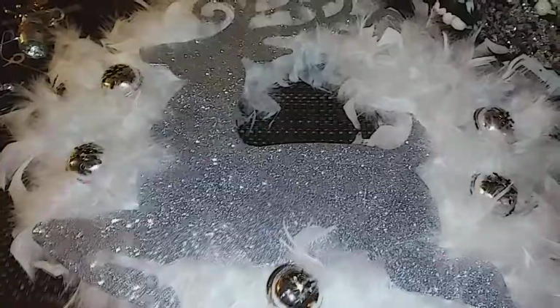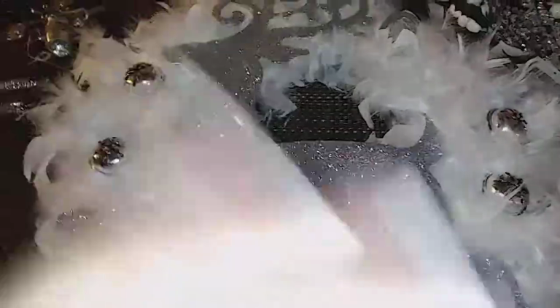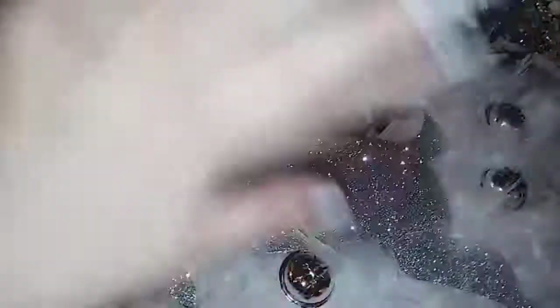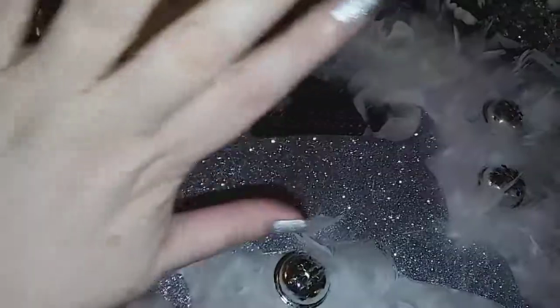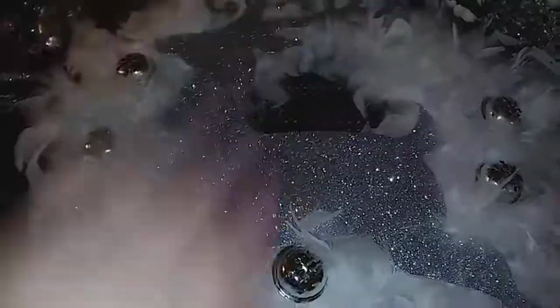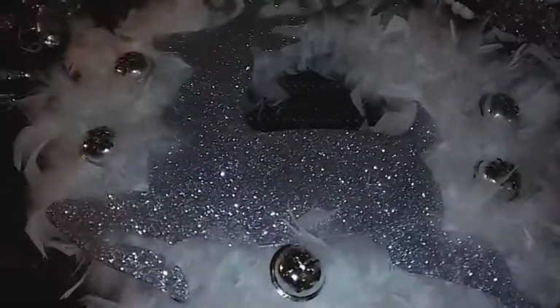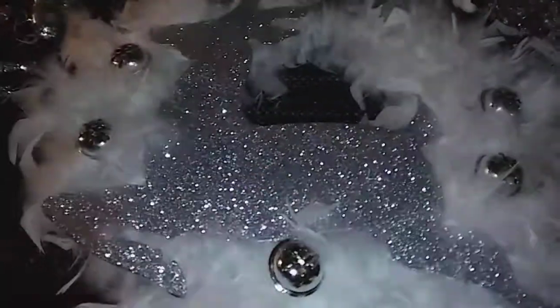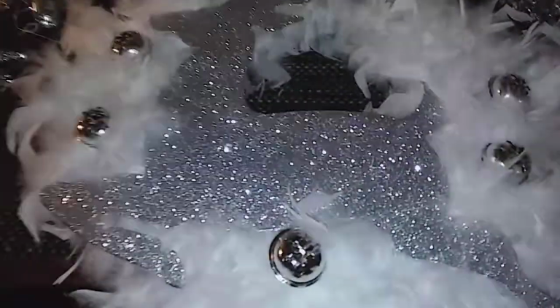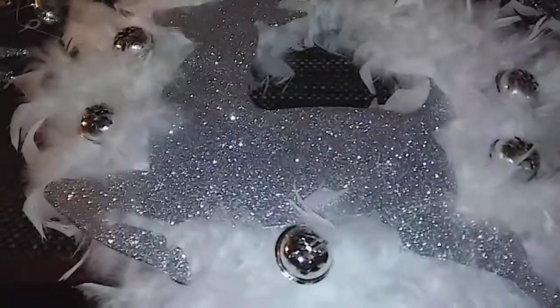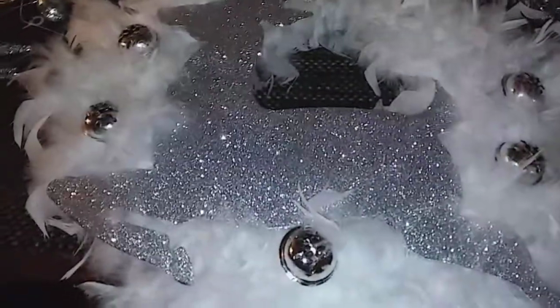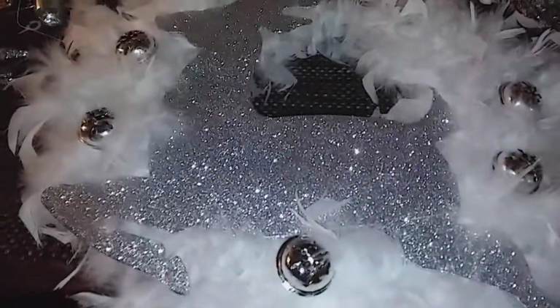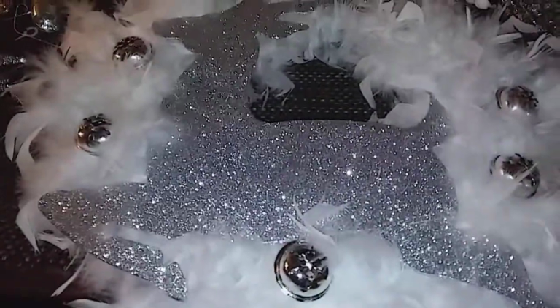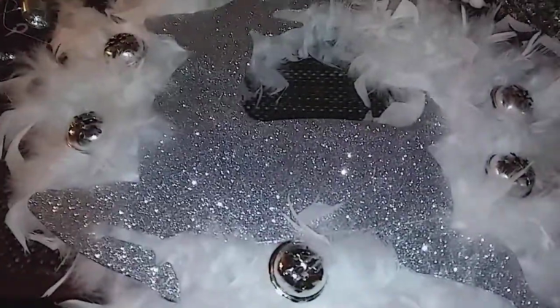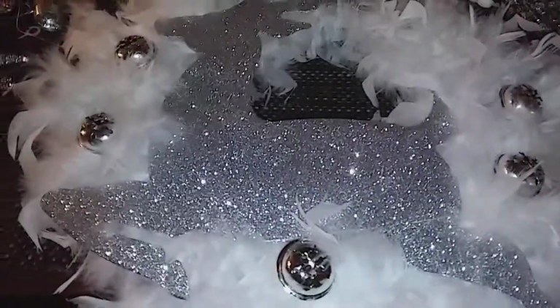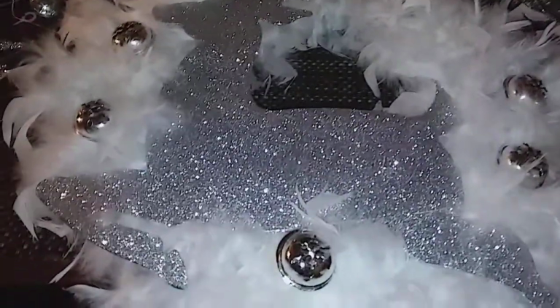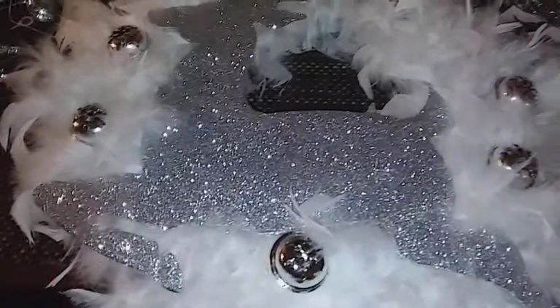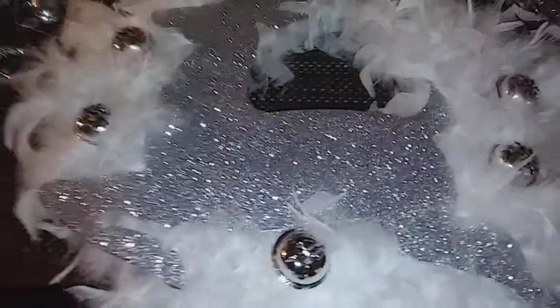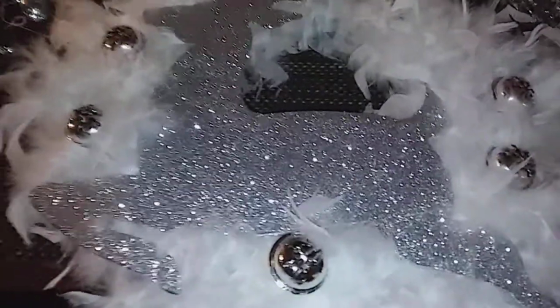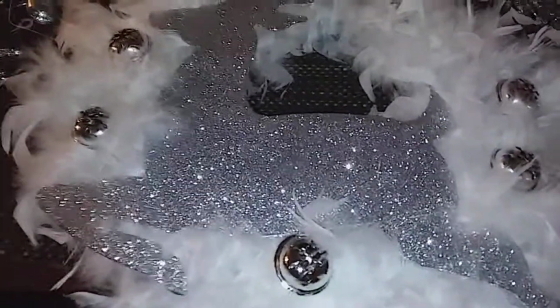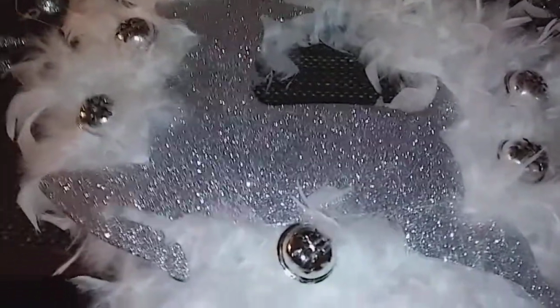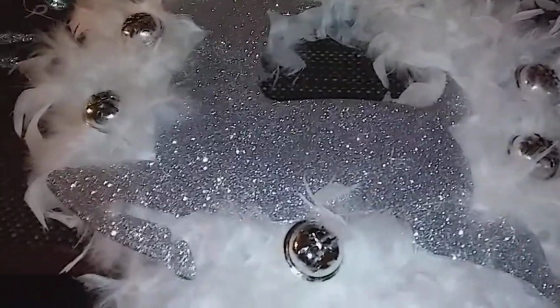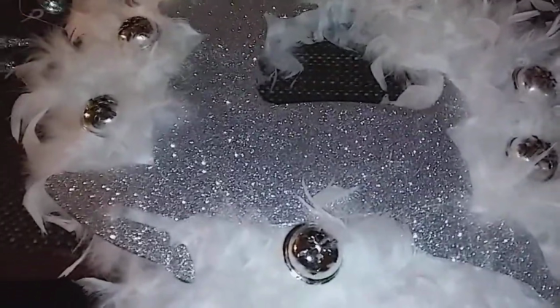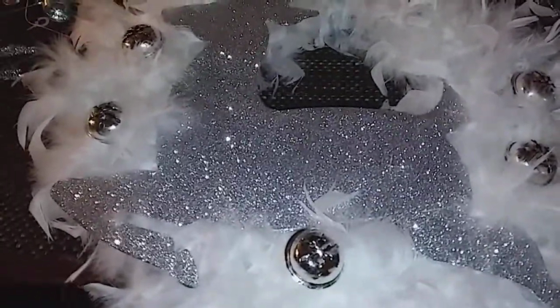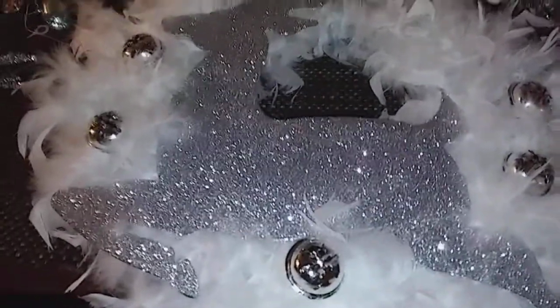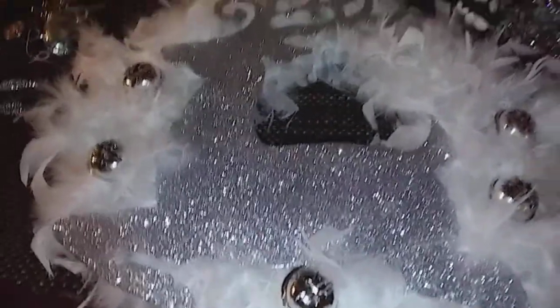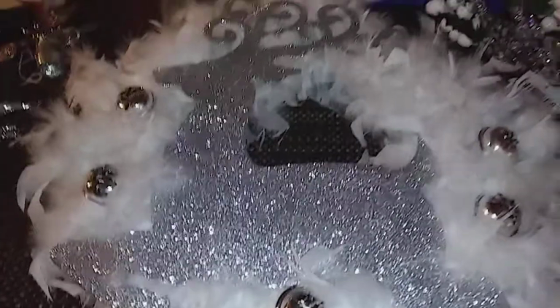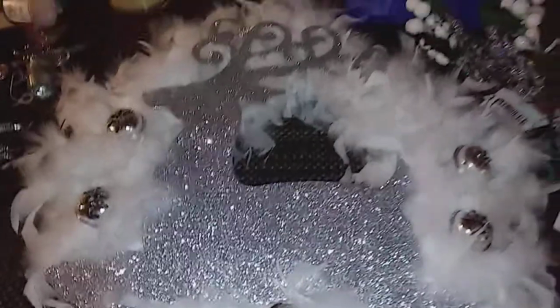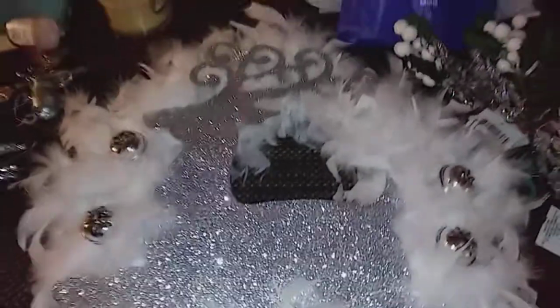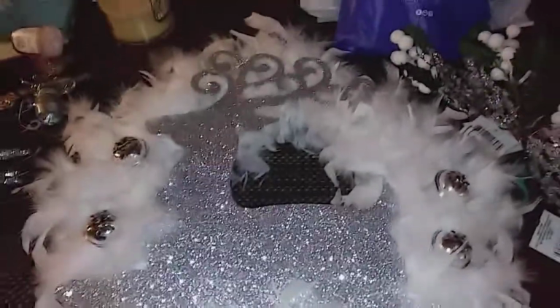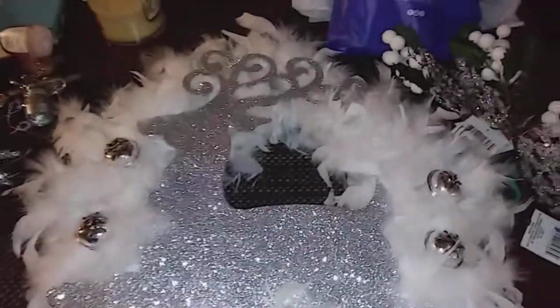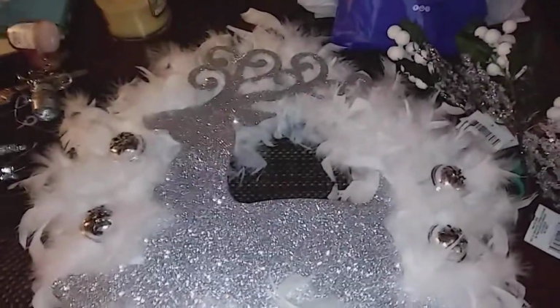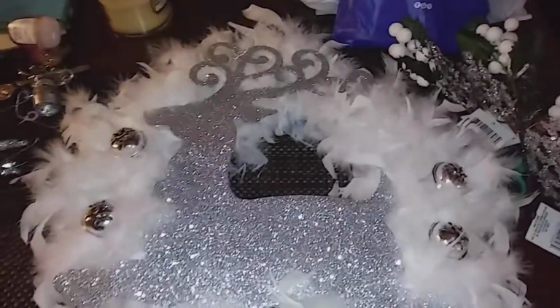Hello everyone, it's Cheryl. I wanted to show you my Christmas wreath. I'm making one of these for my daughter as well. So this is what it looks like.